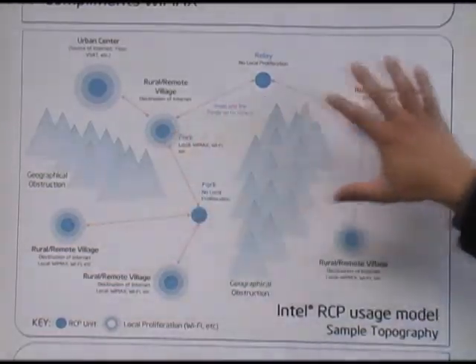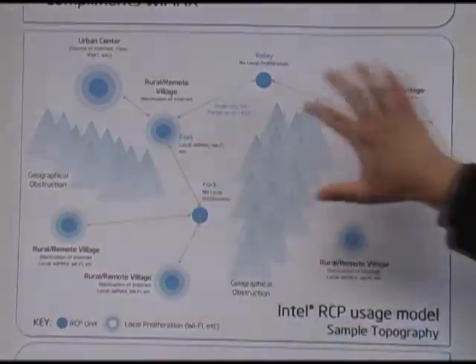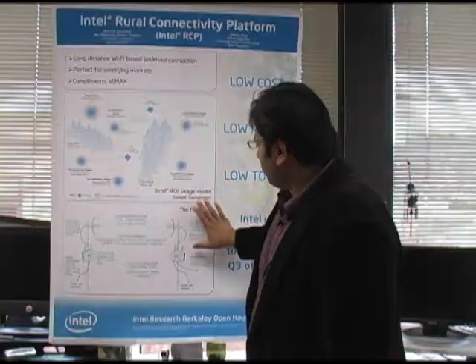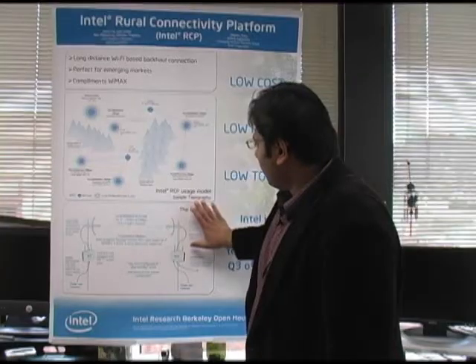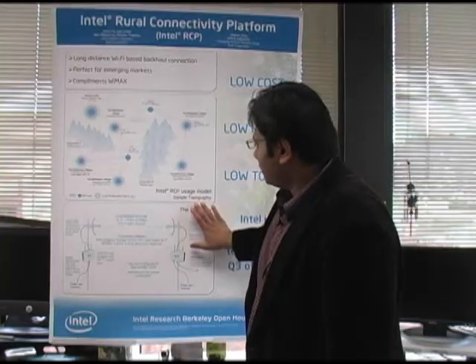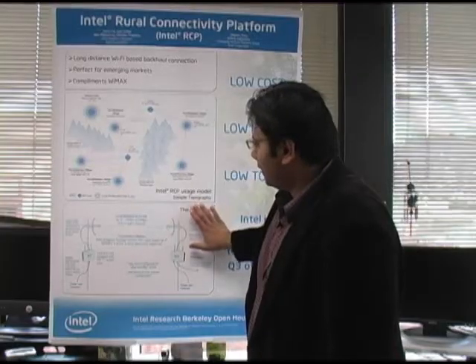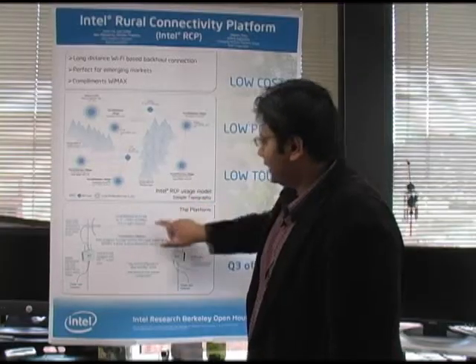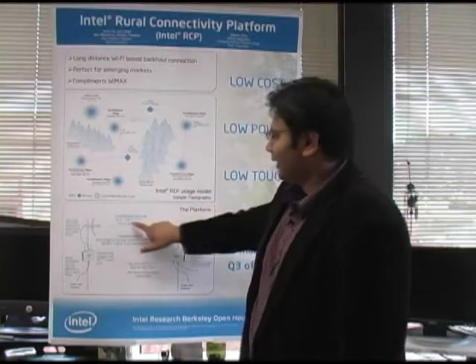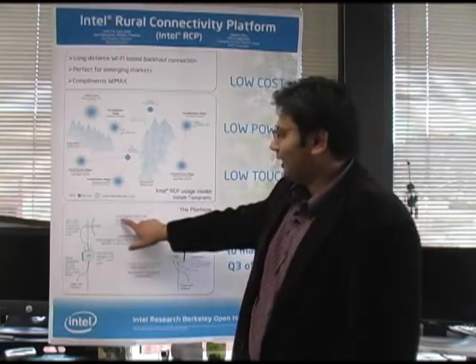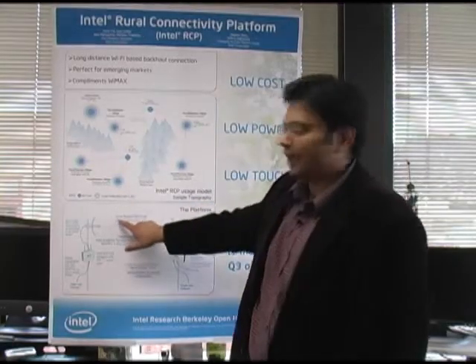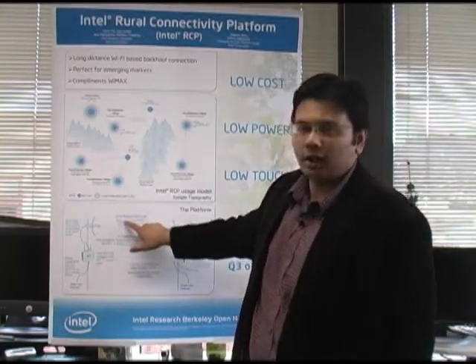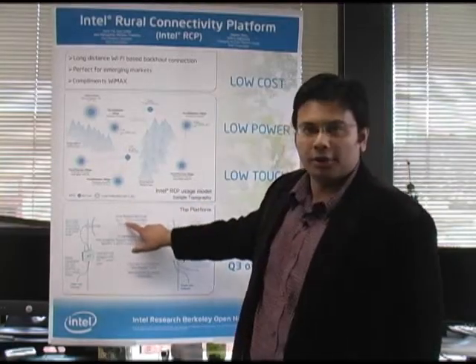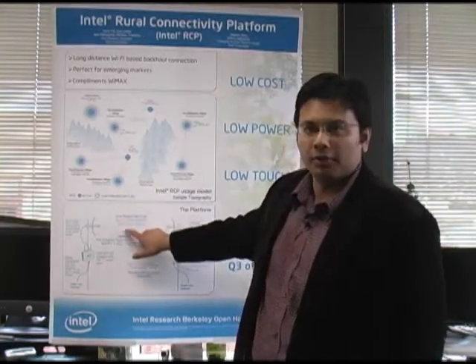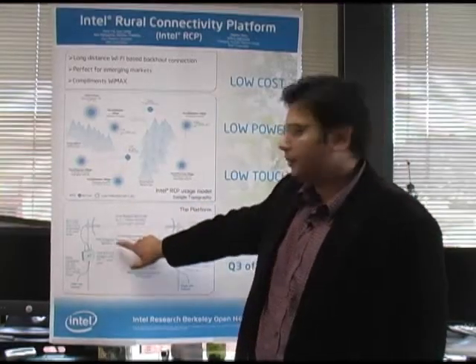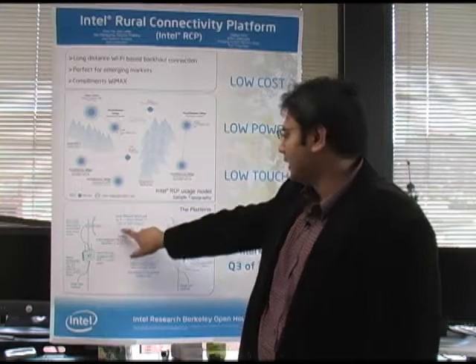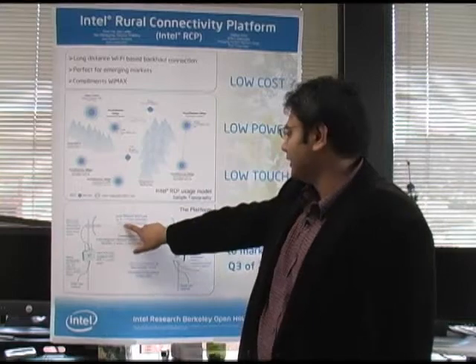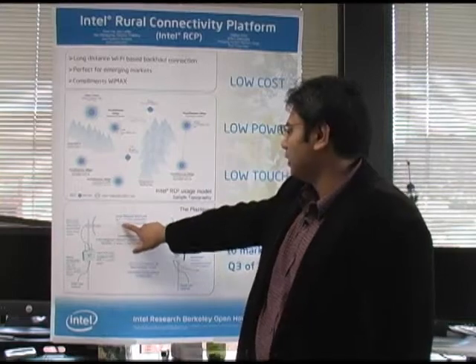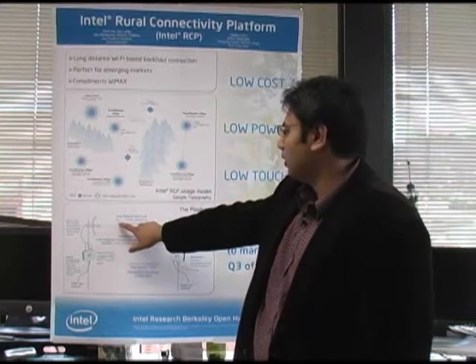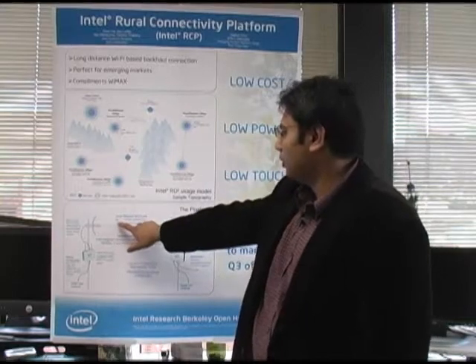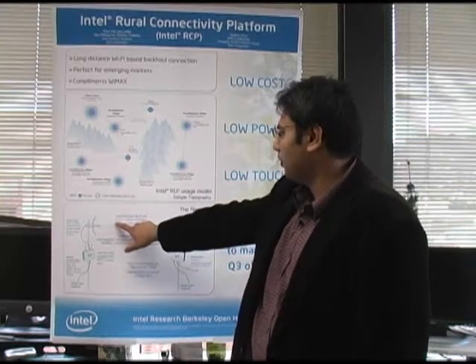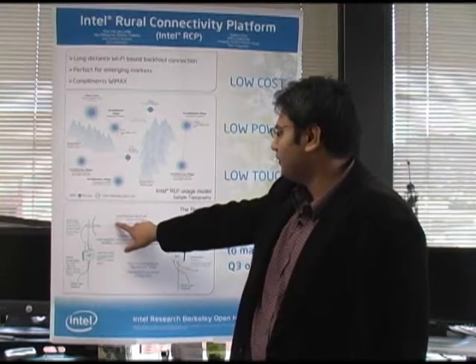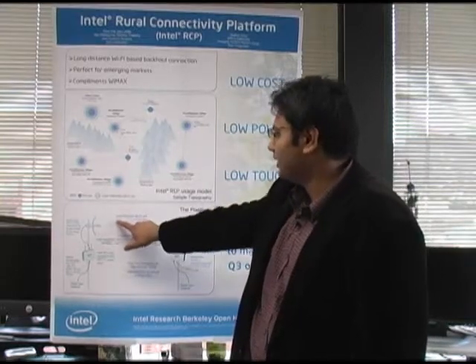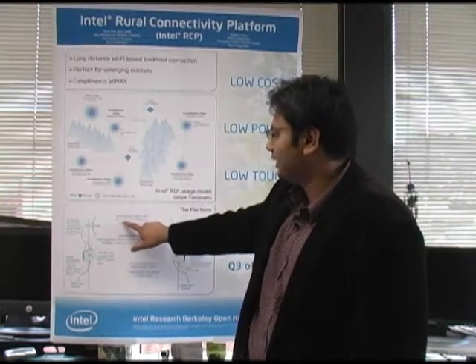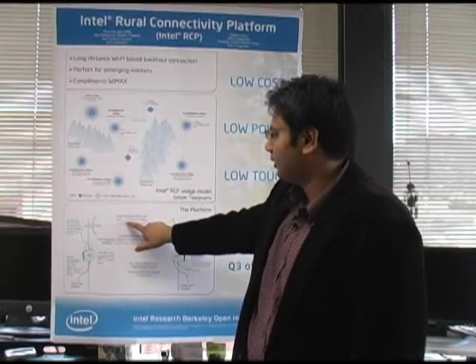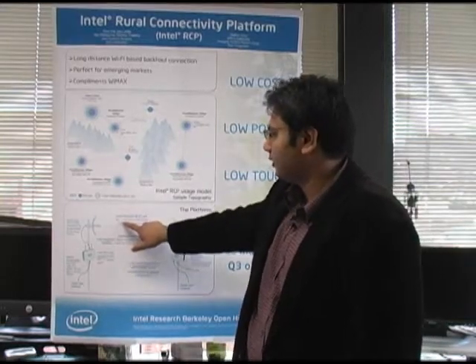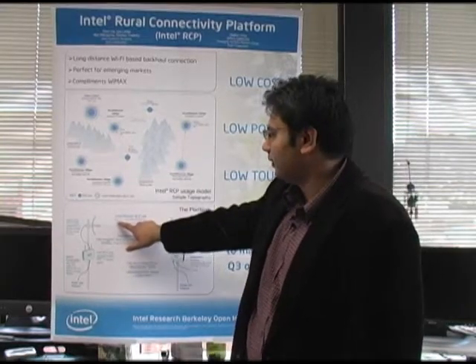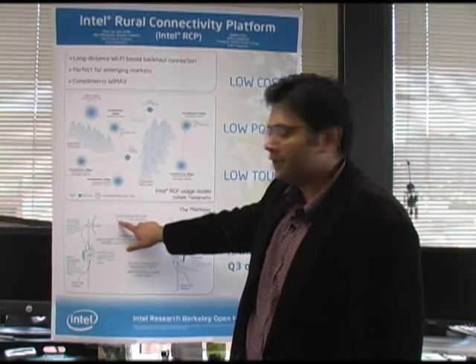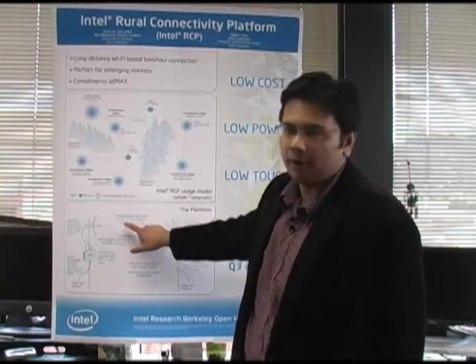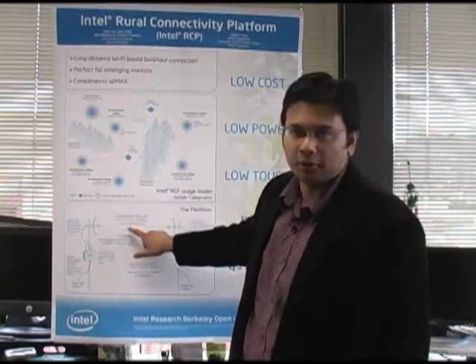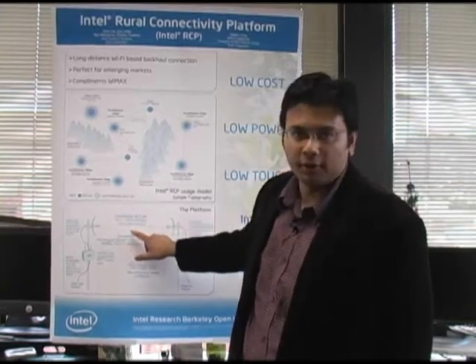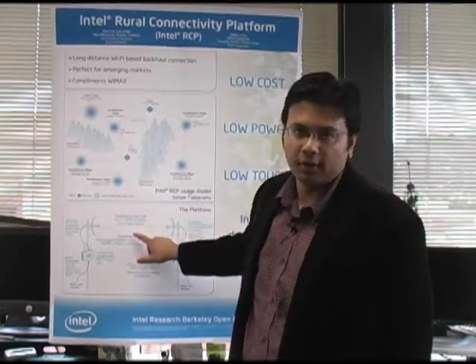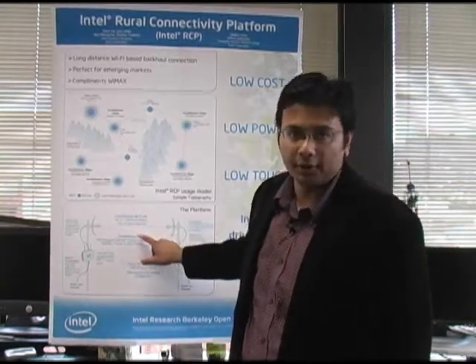The cool thing about RCP is the range it covers. We have tested this at ranges of up to a hundred kilometers.